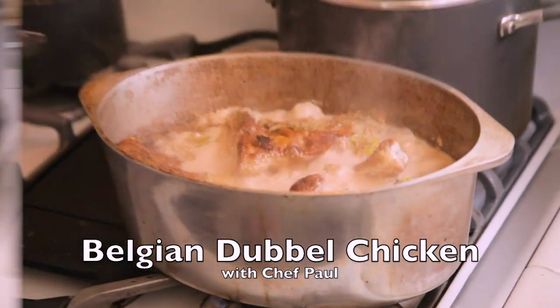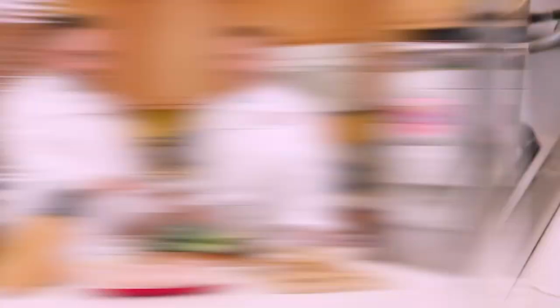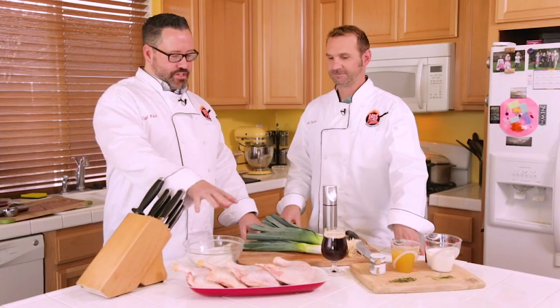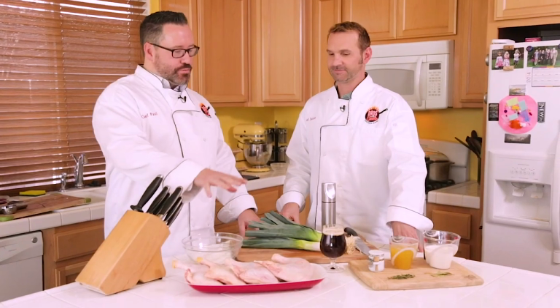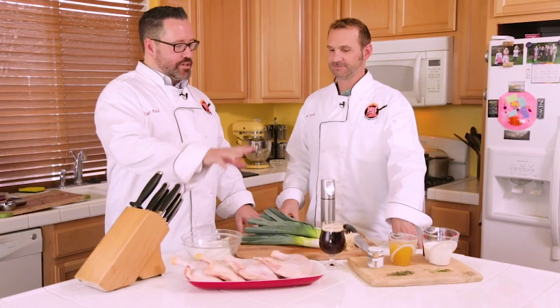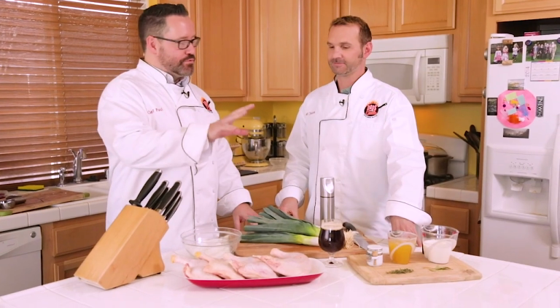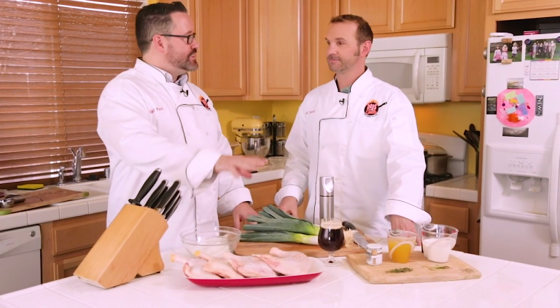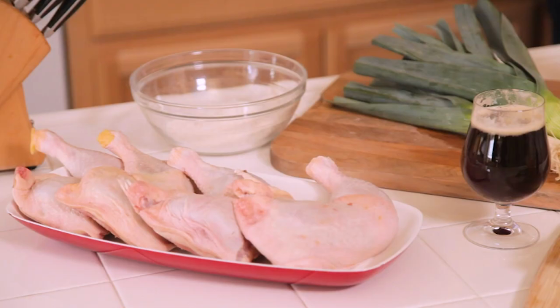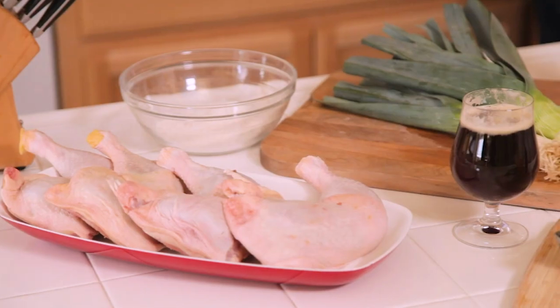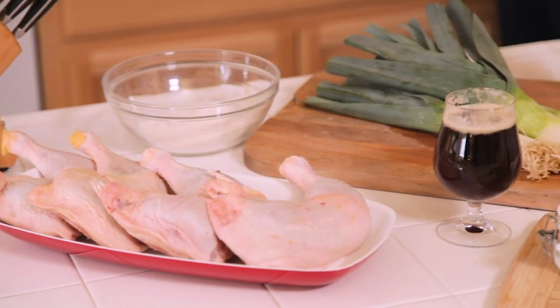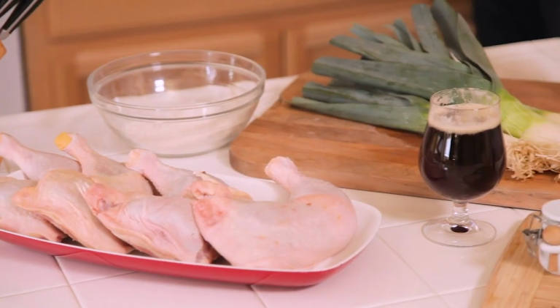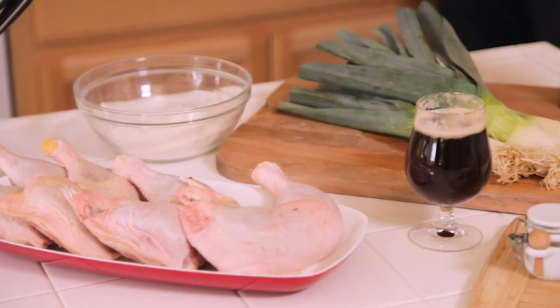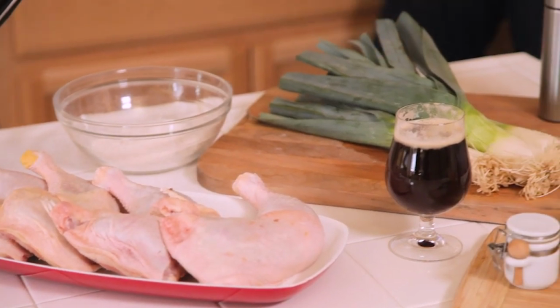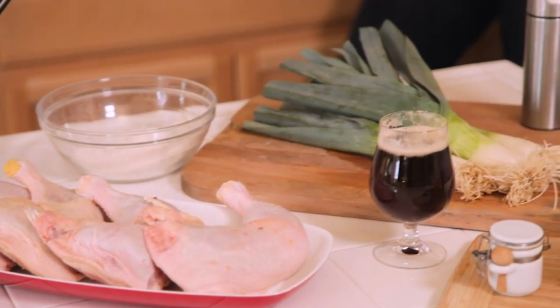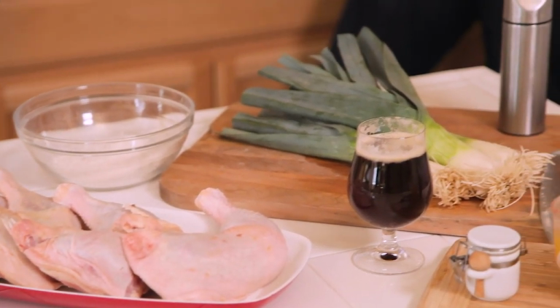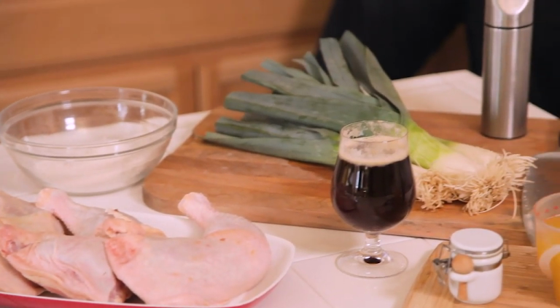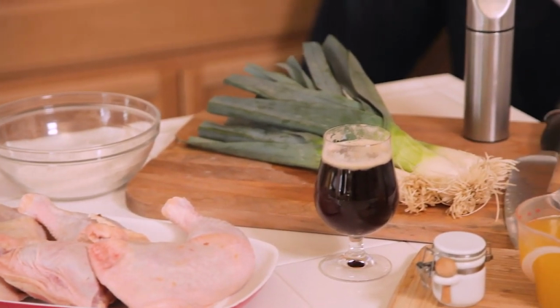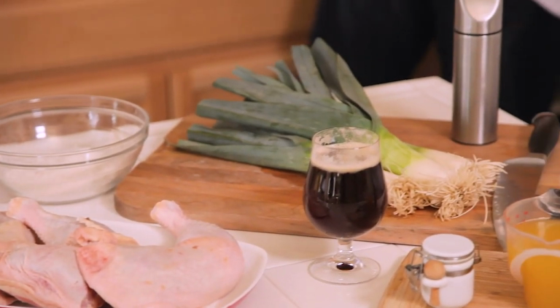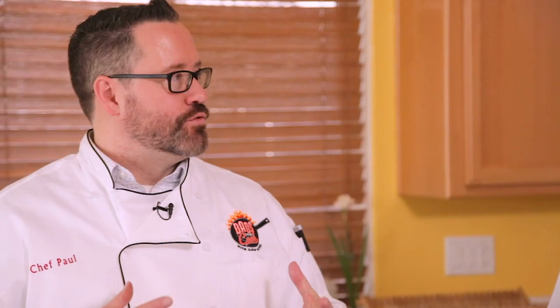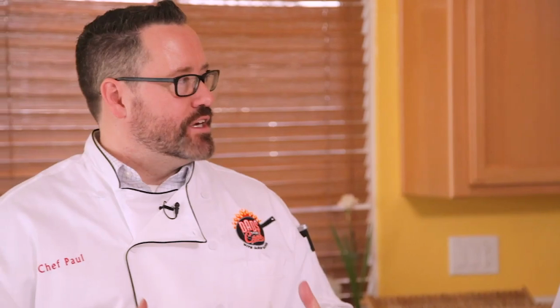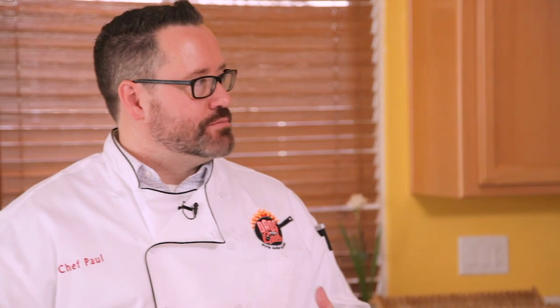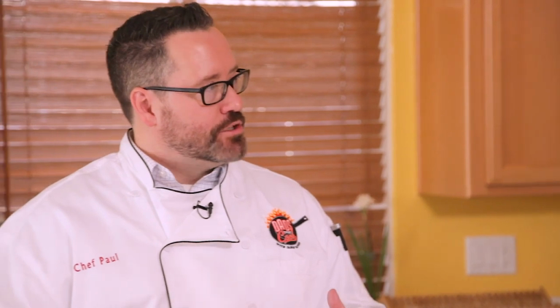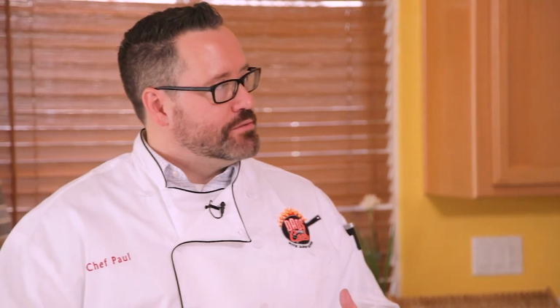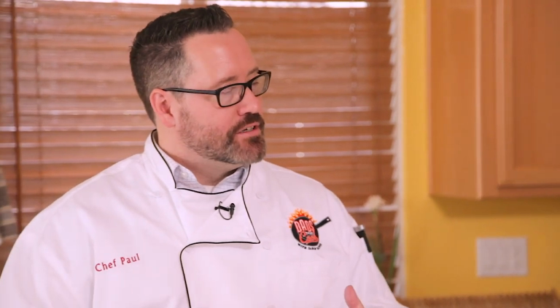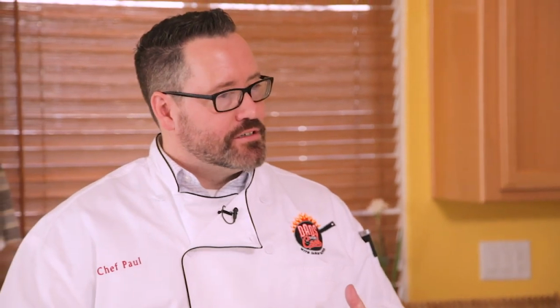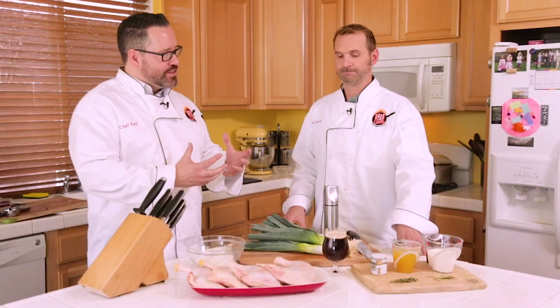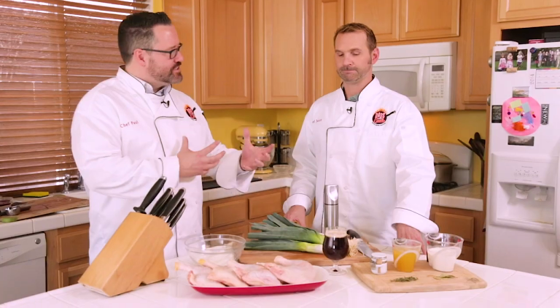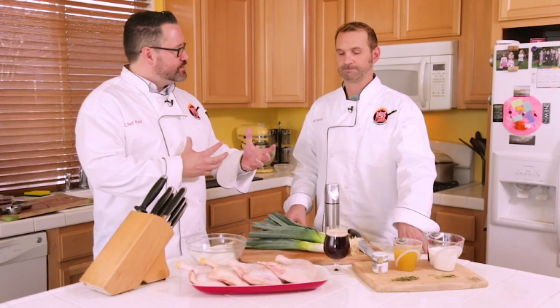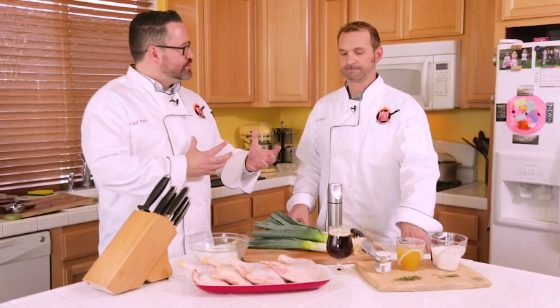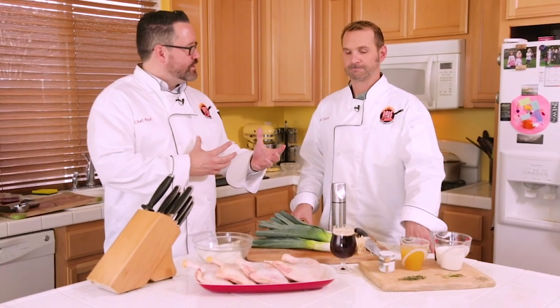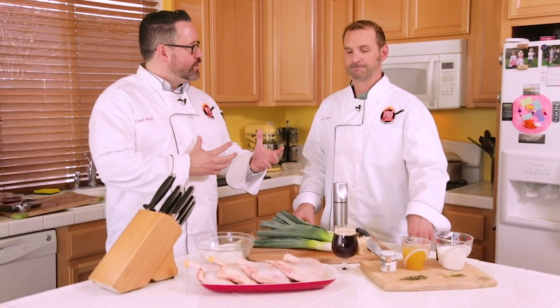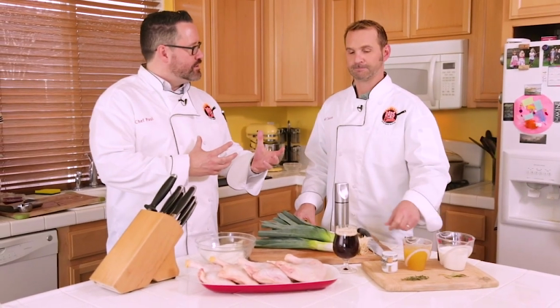It's a chicken — we're going to braise it in a Belgian double beer. A nice kind of rich malty beer, kind of similar to a red wine.